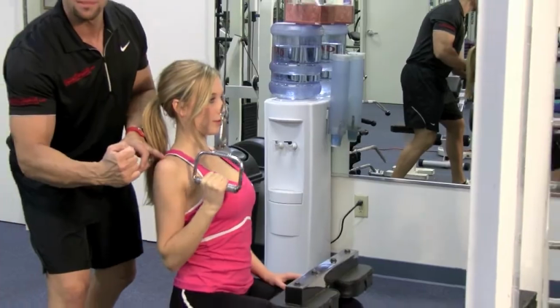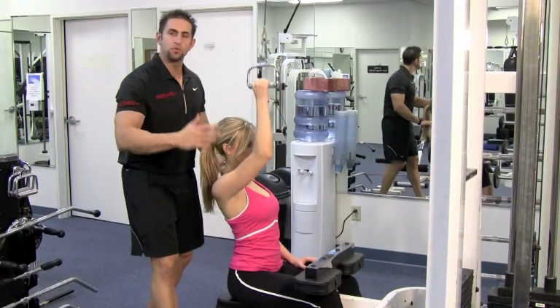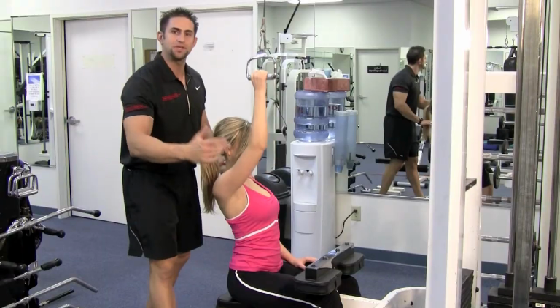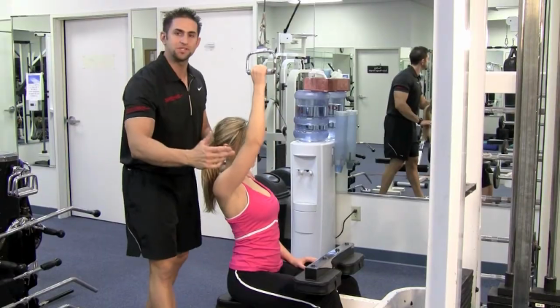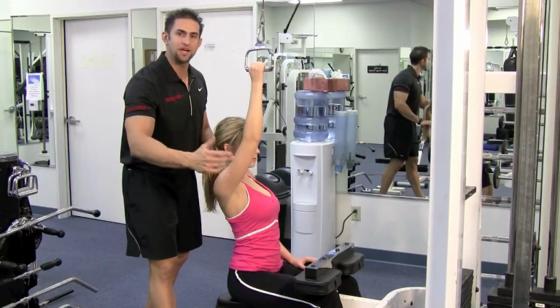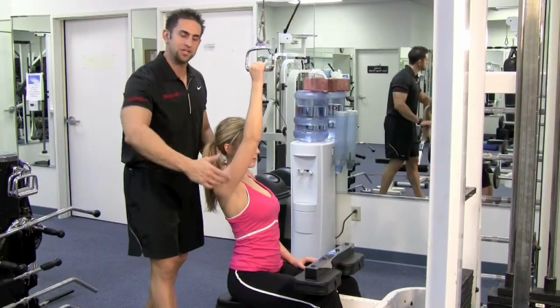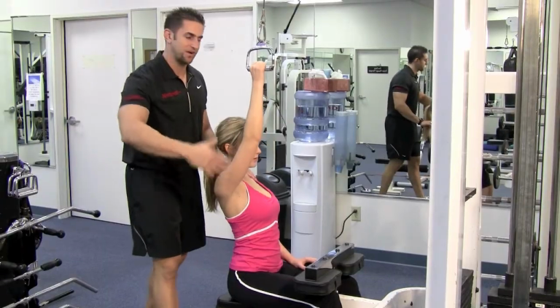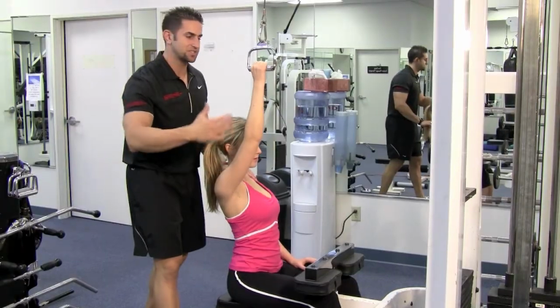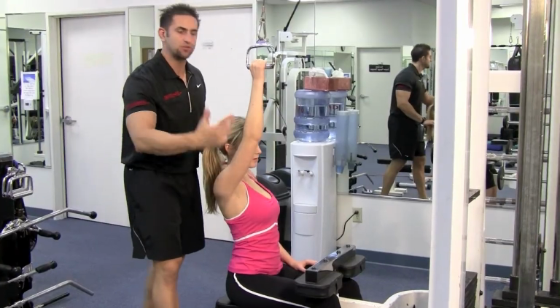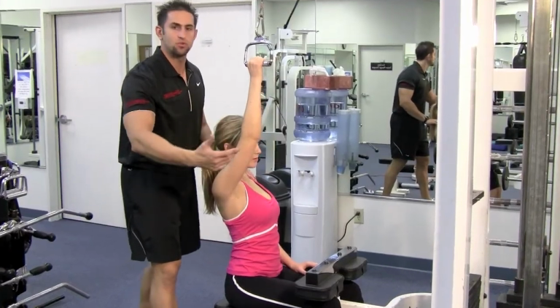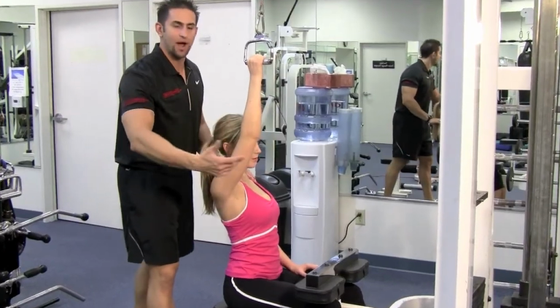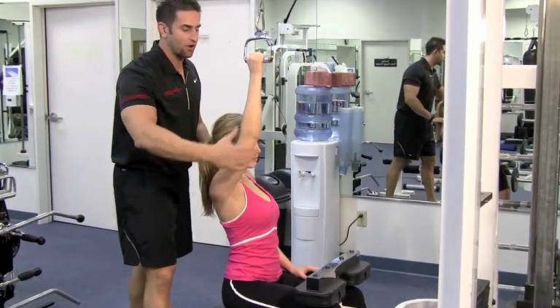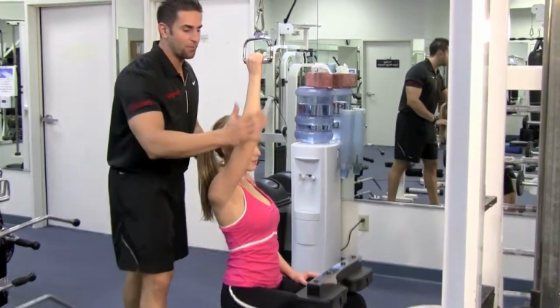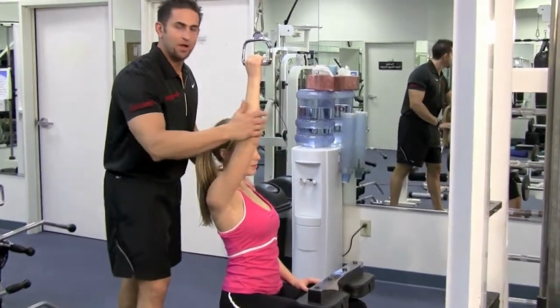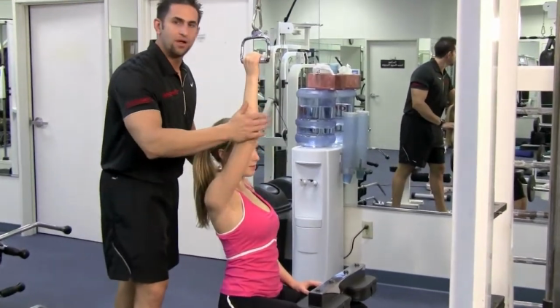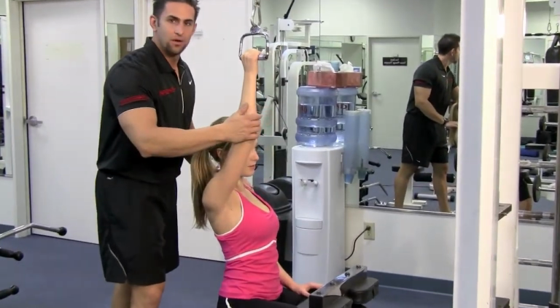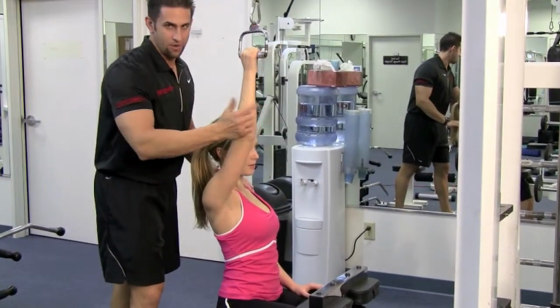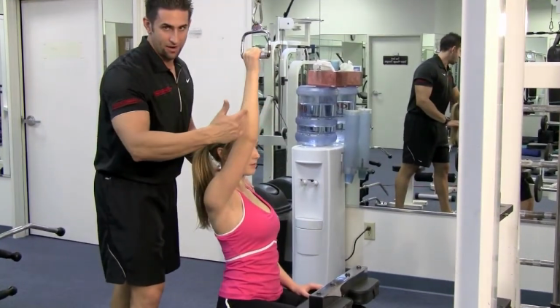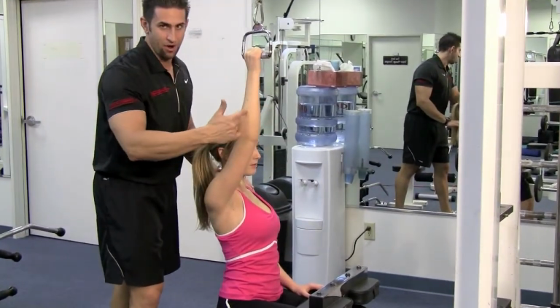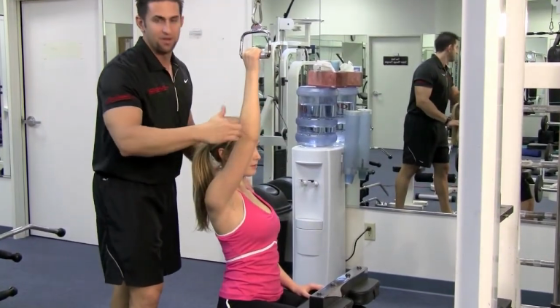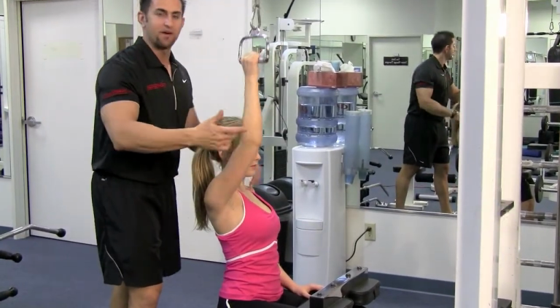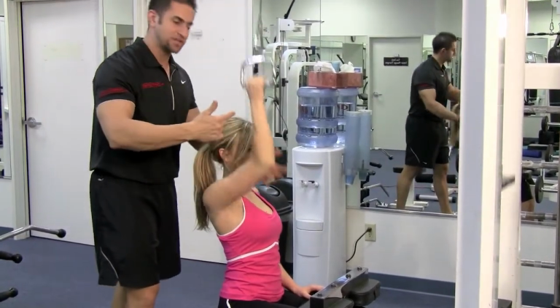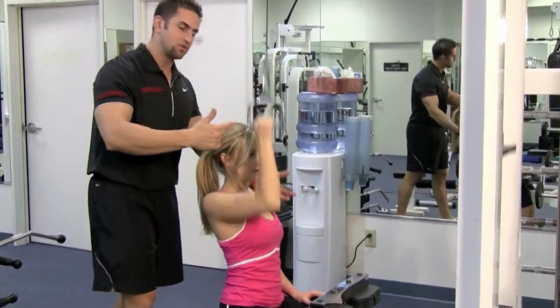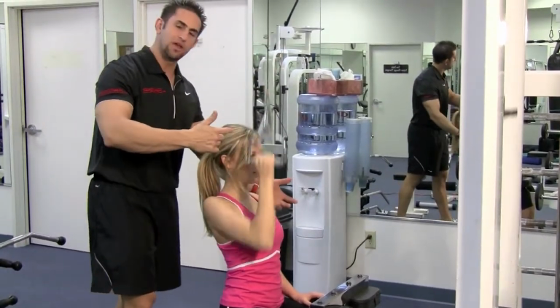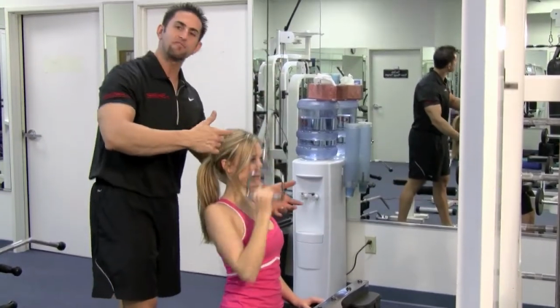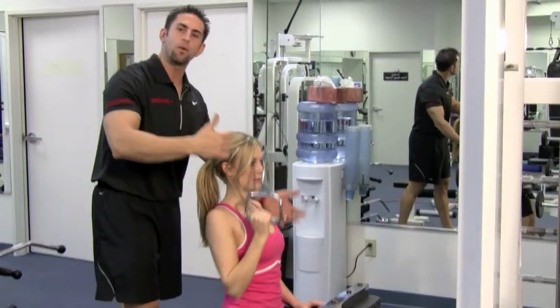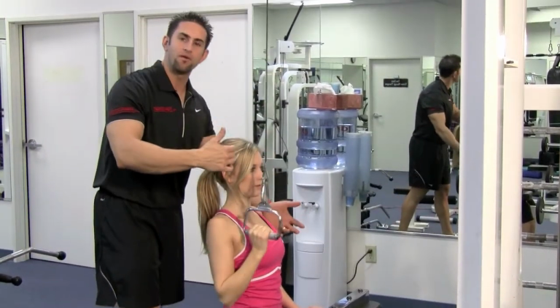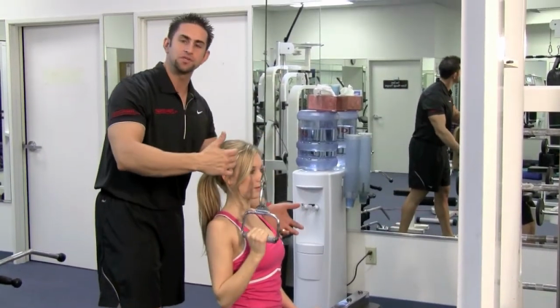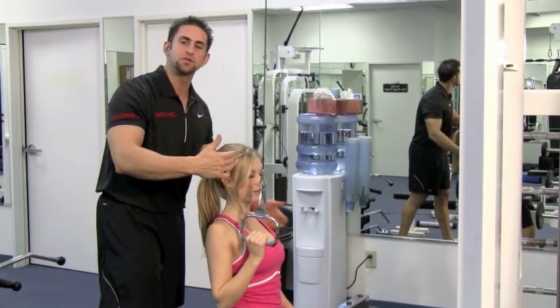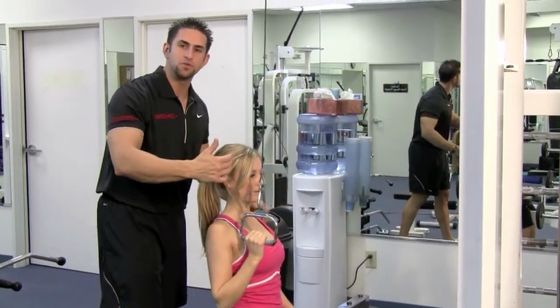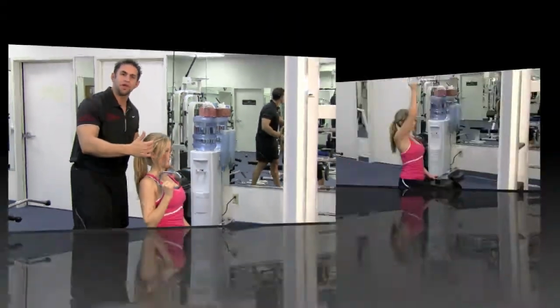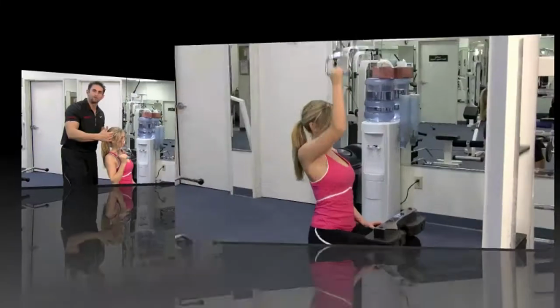In the routine section, if I say do the right arm, right arm. If I say do the left arm, obviously you do the left.